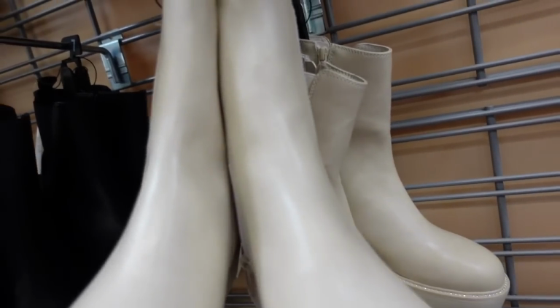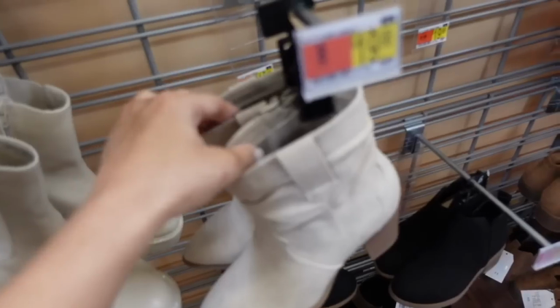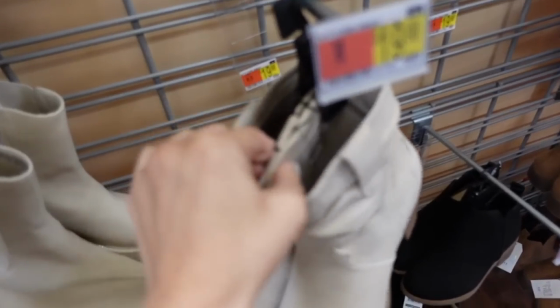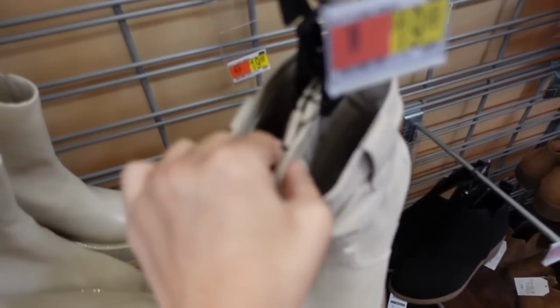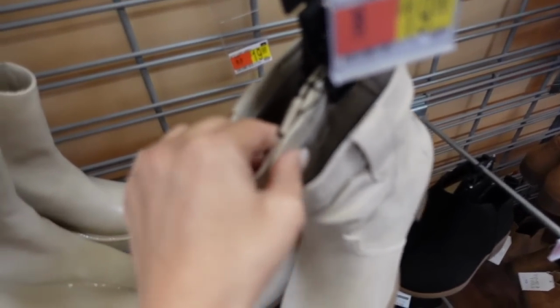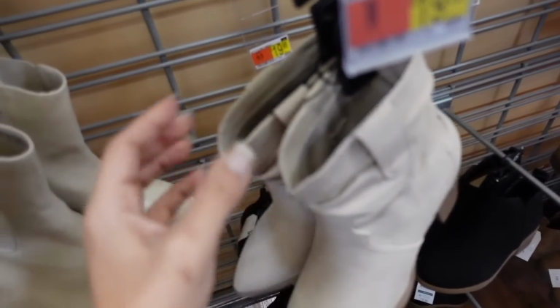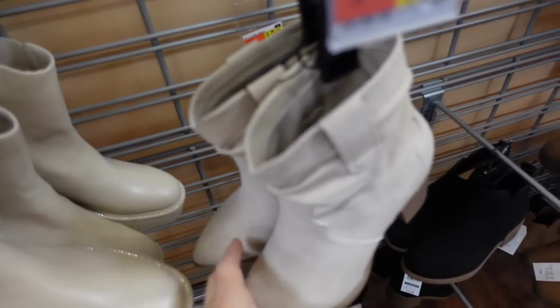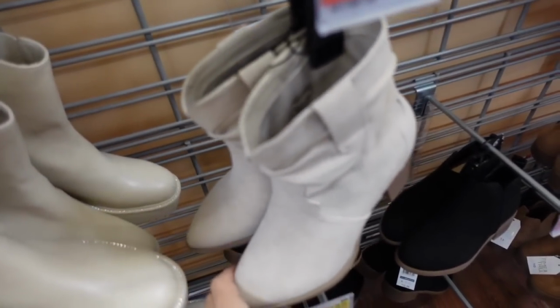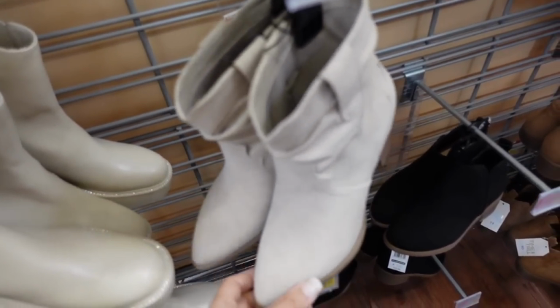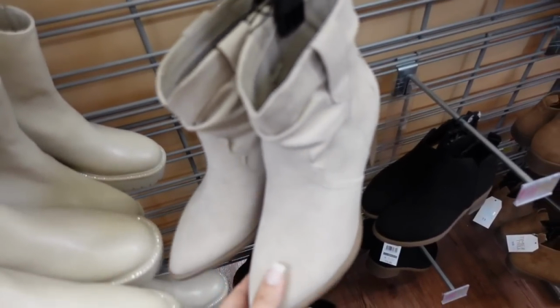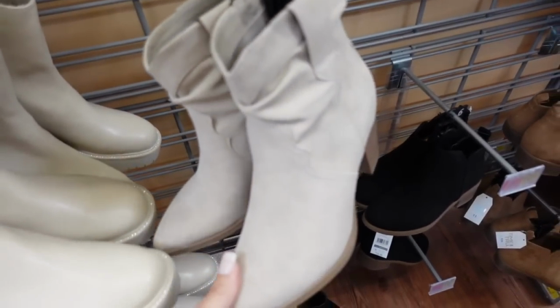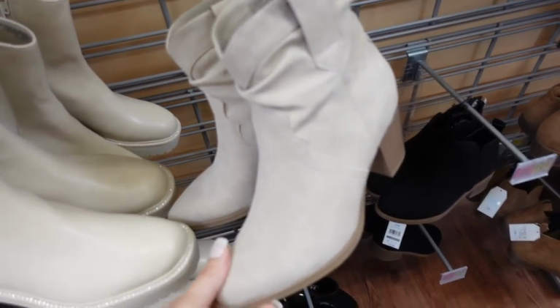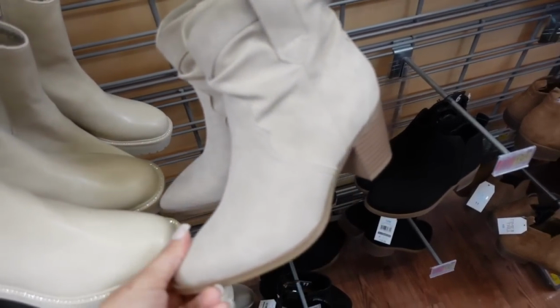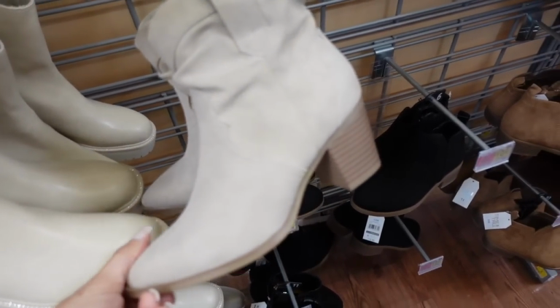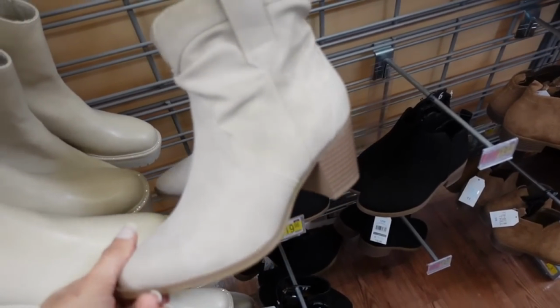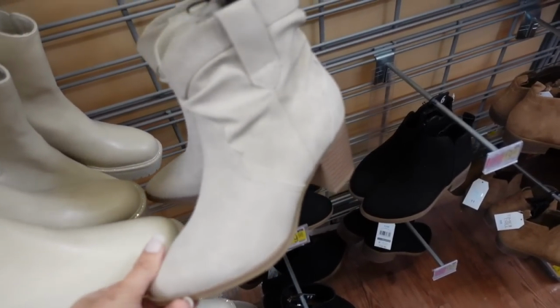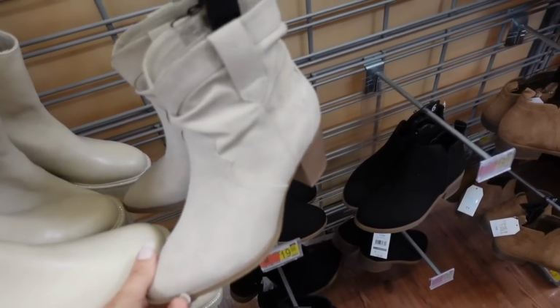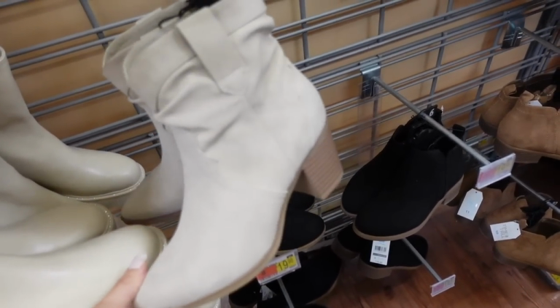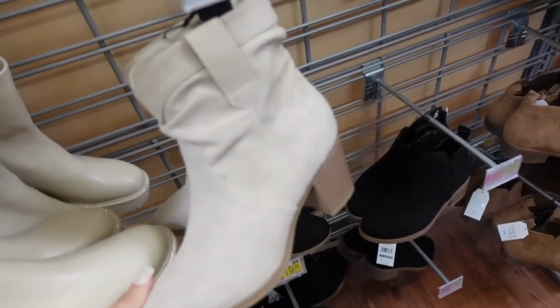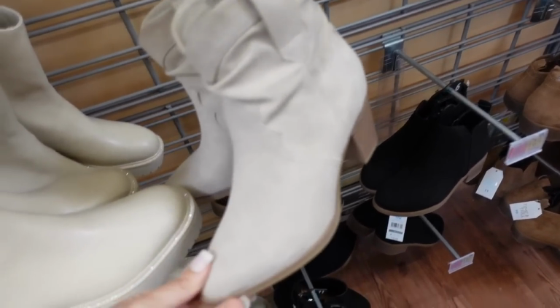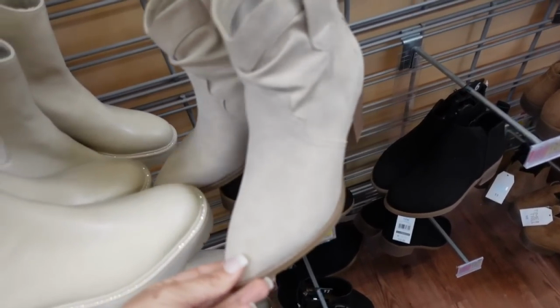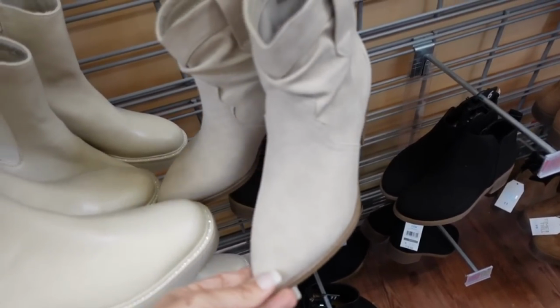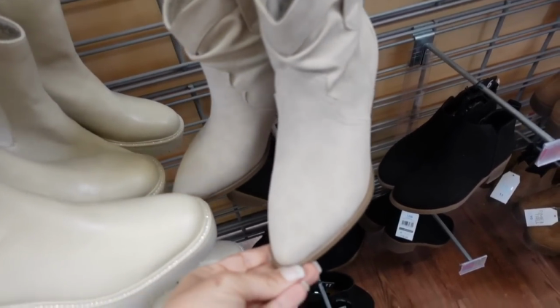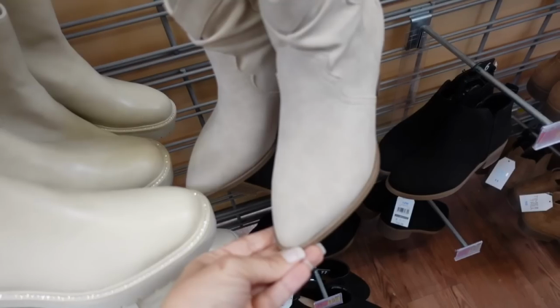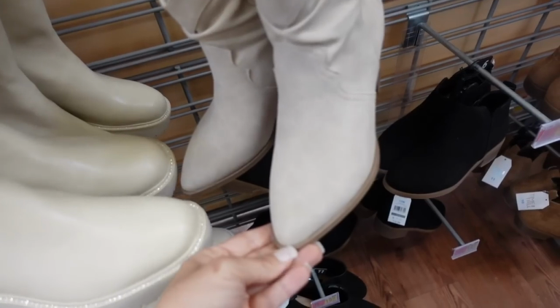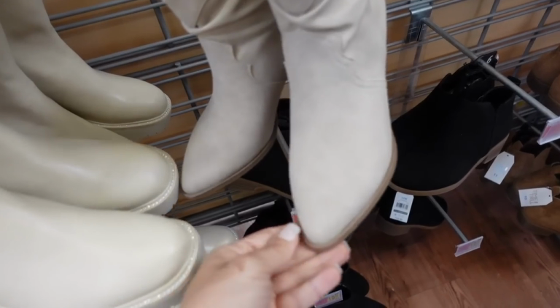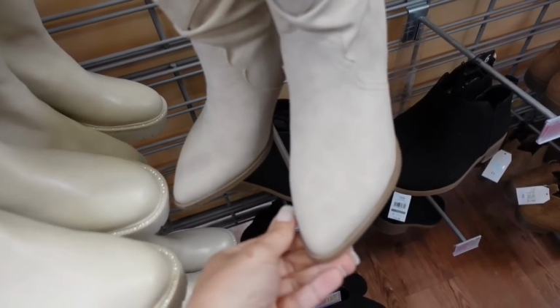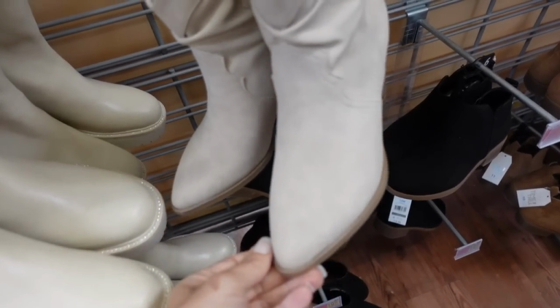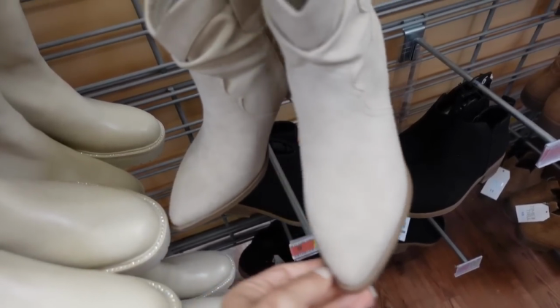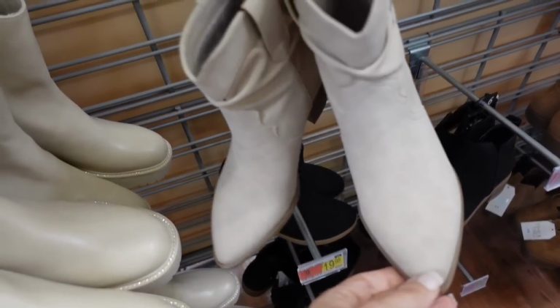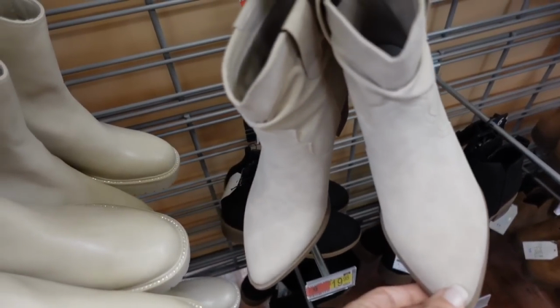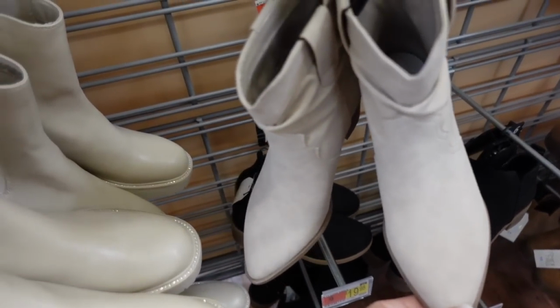I'm still looking for these little western boots from Time and True. These have a chunkier heel and a pointed toe.